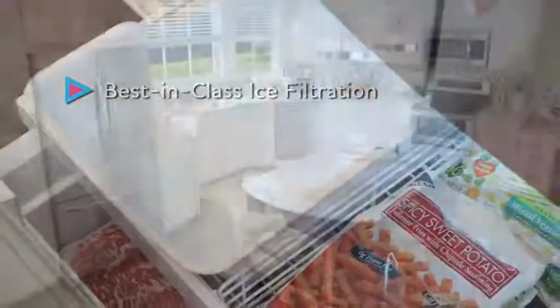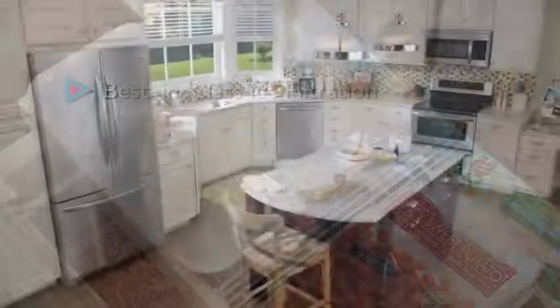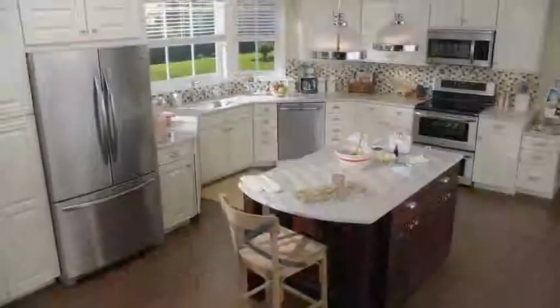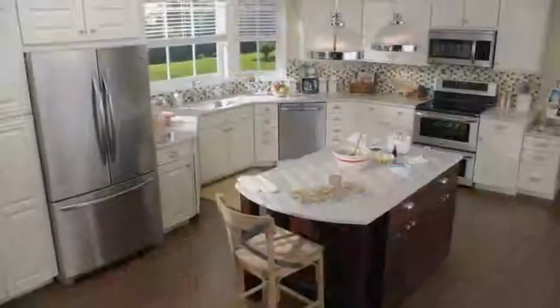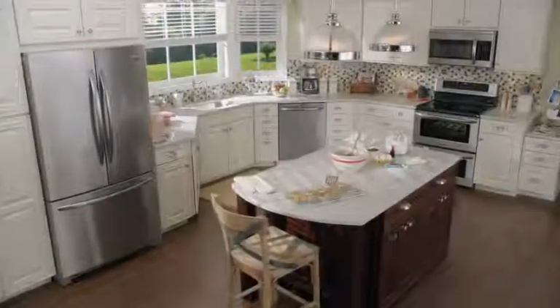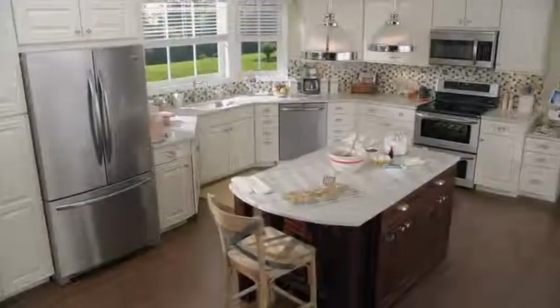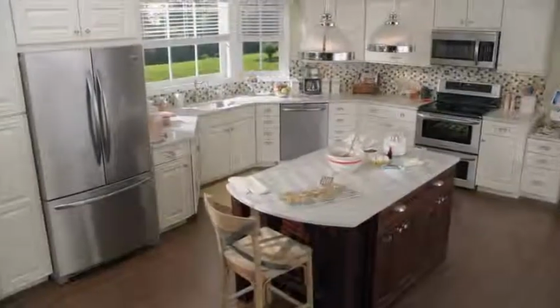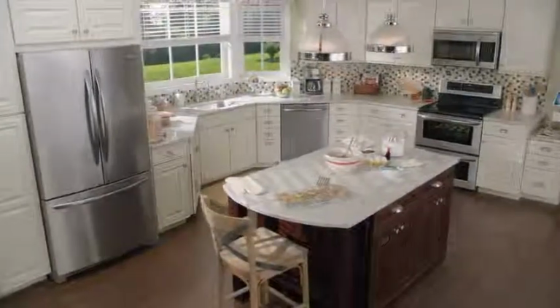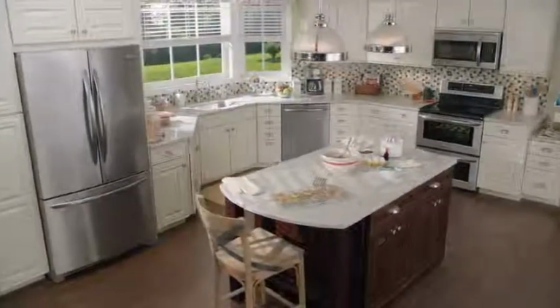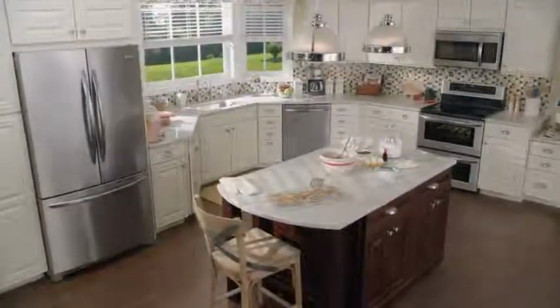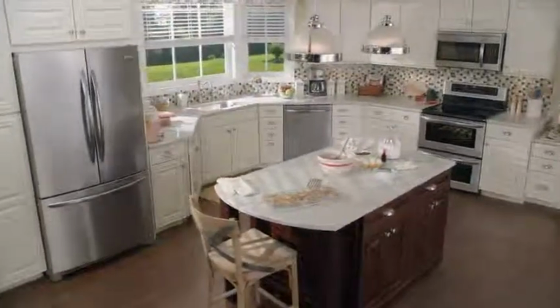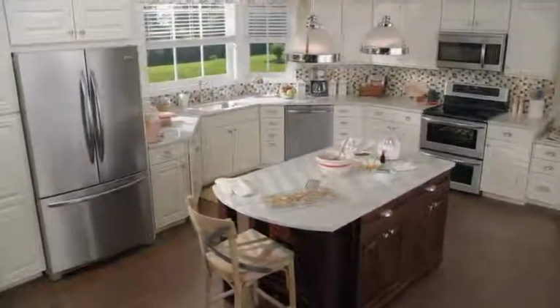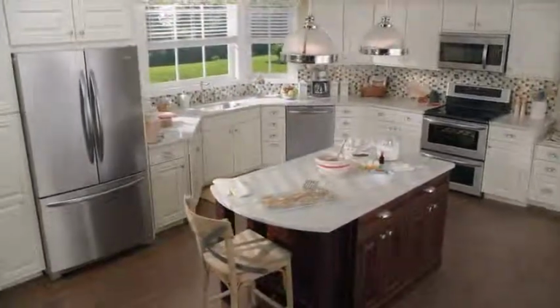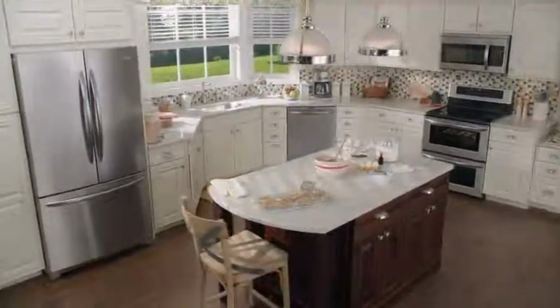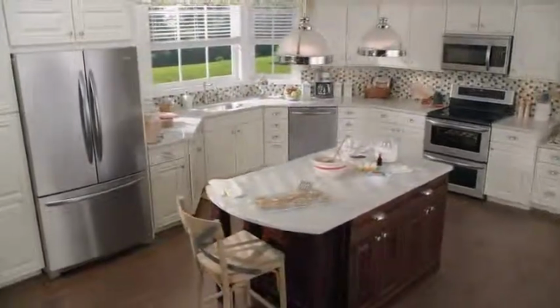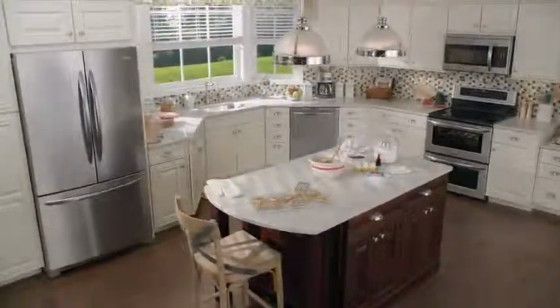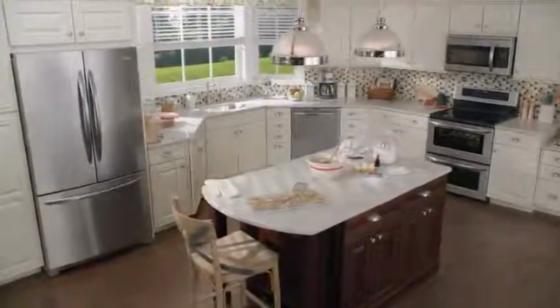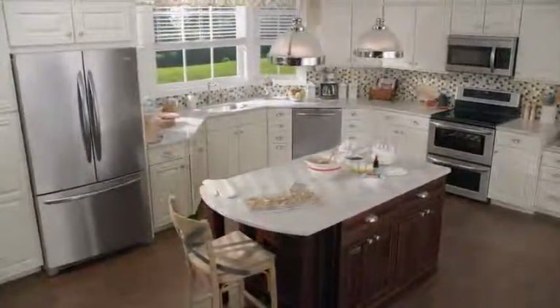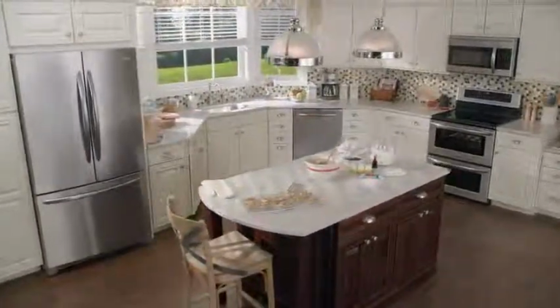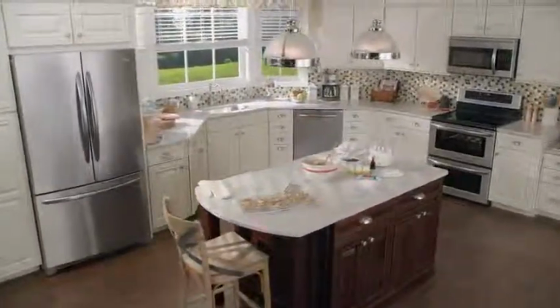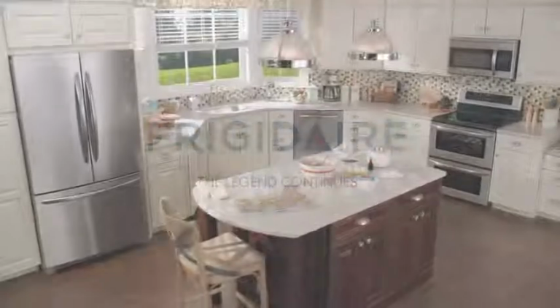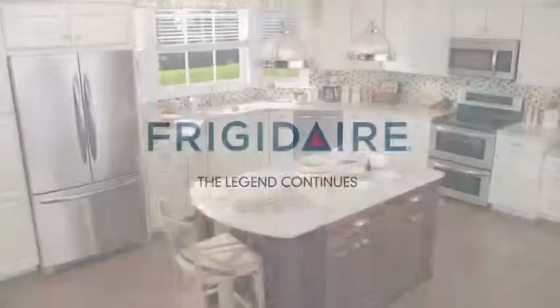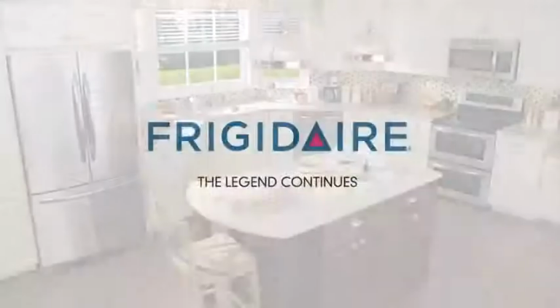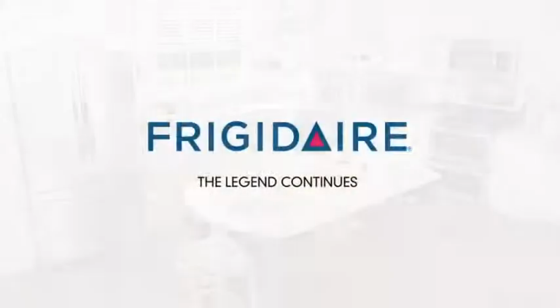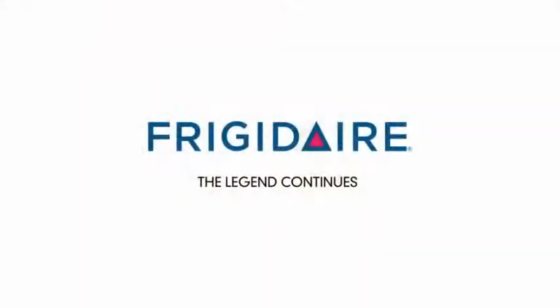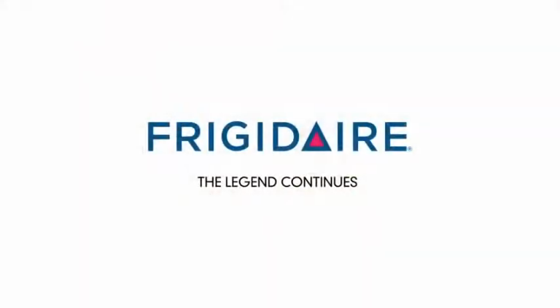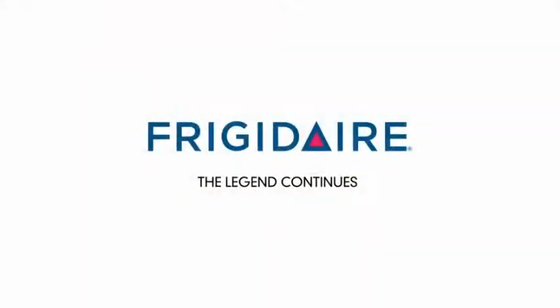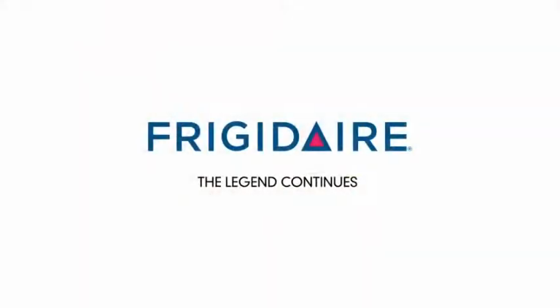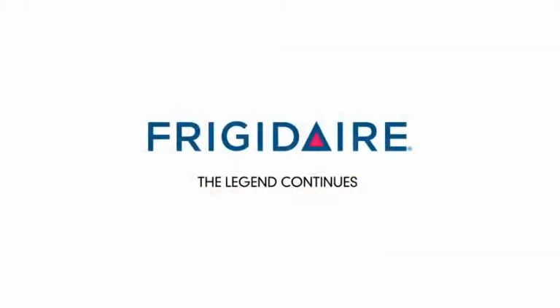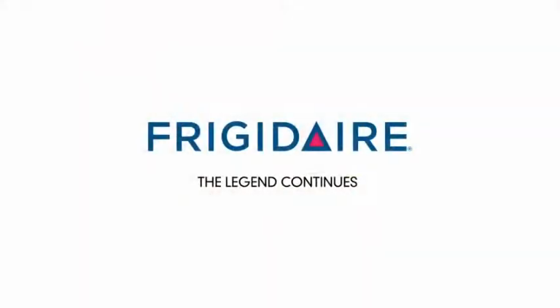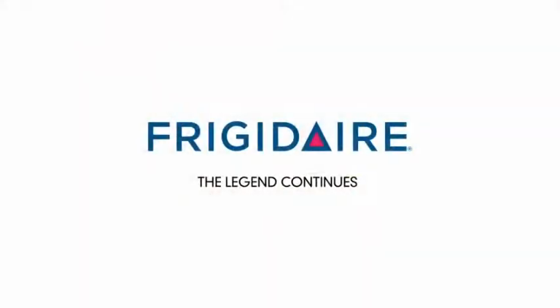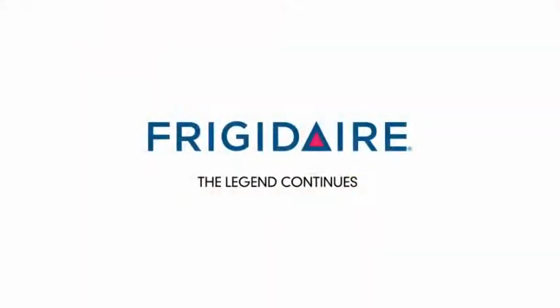The Frigidaire Gallery French Door Refrigerator. Frigidaire. The legend continues.